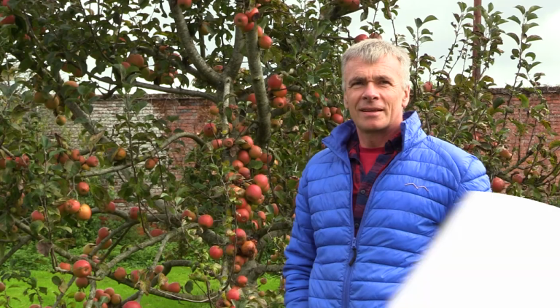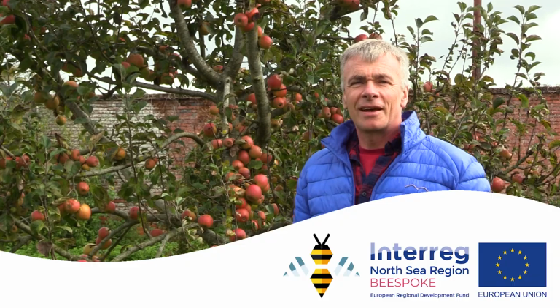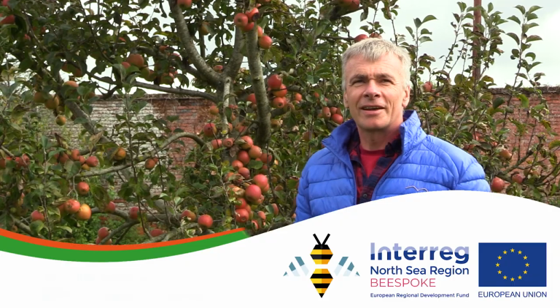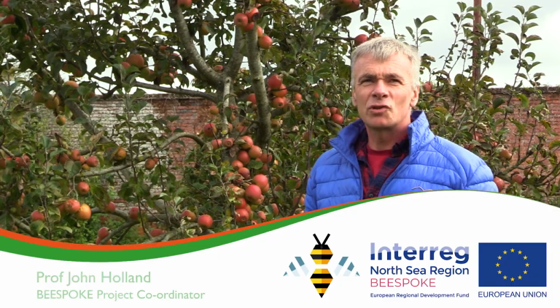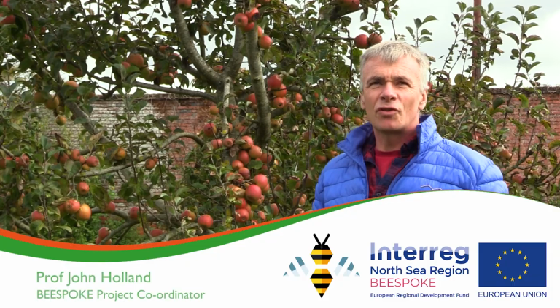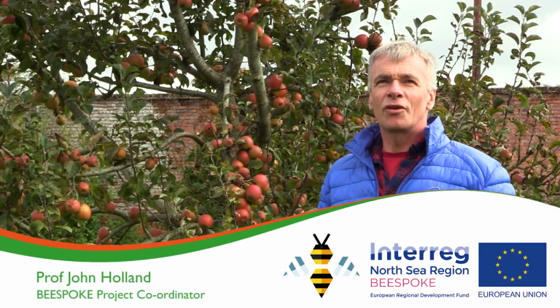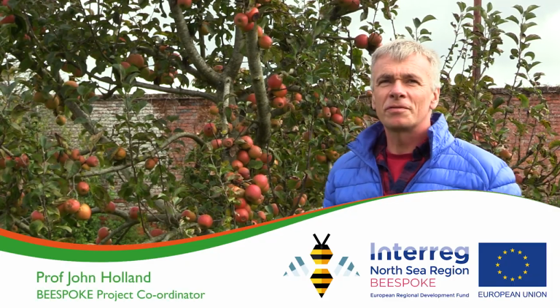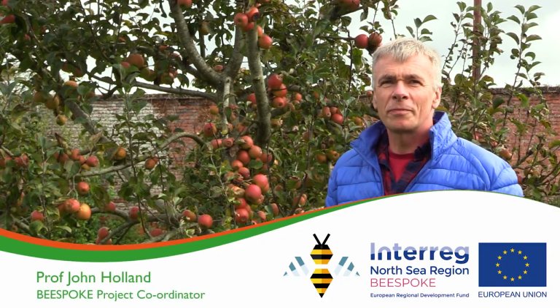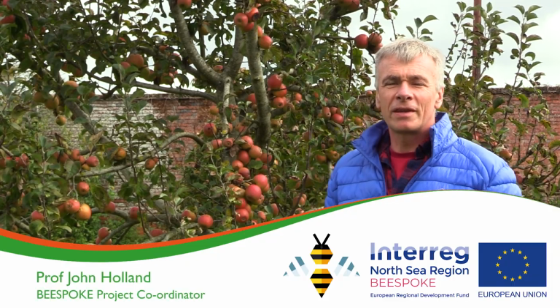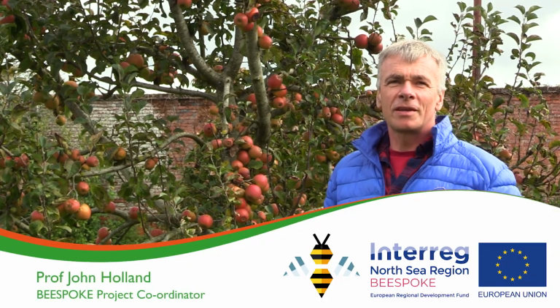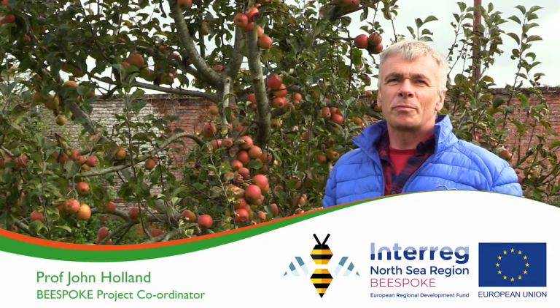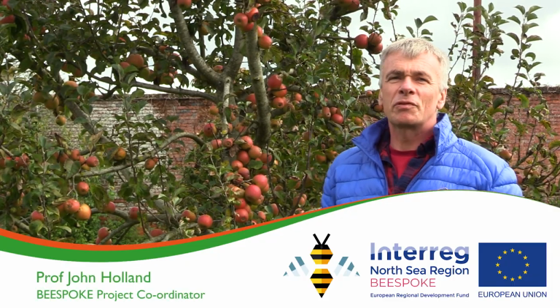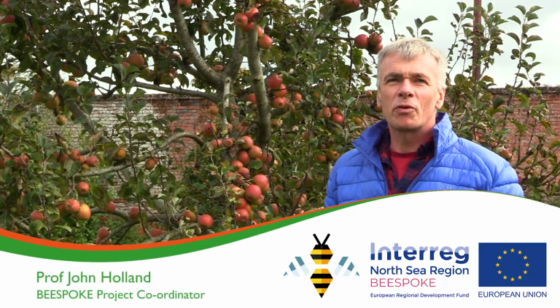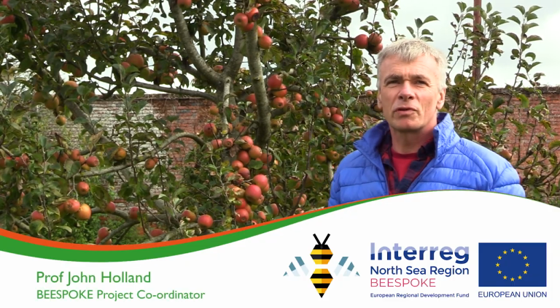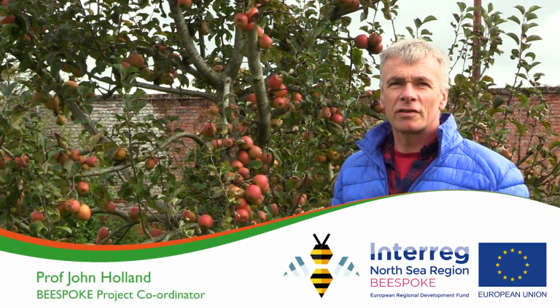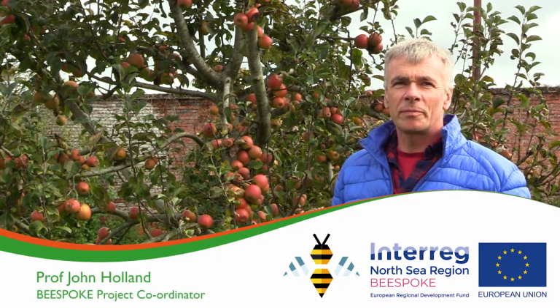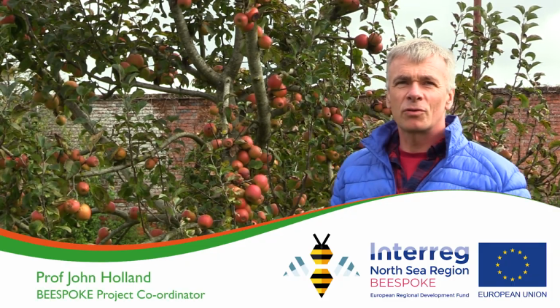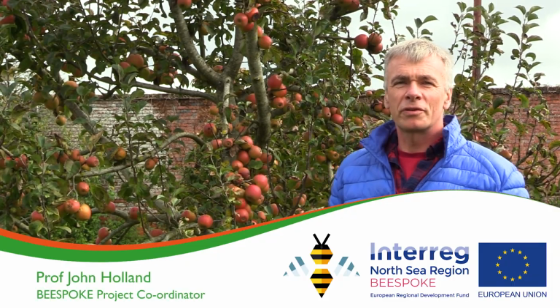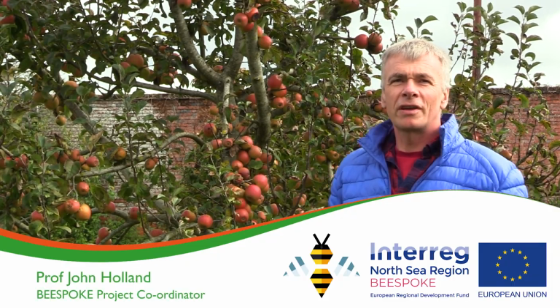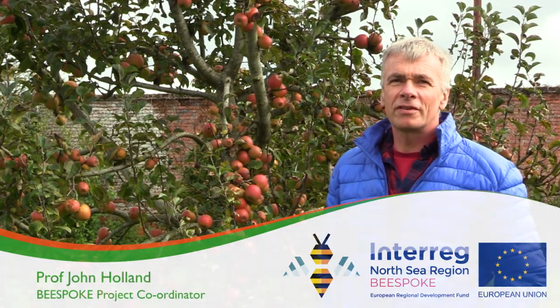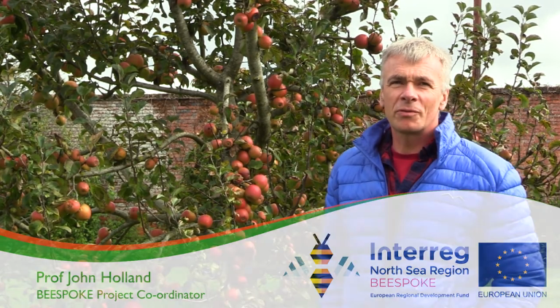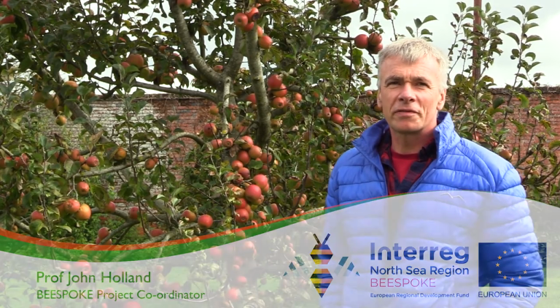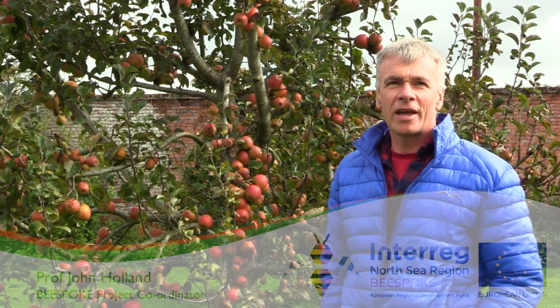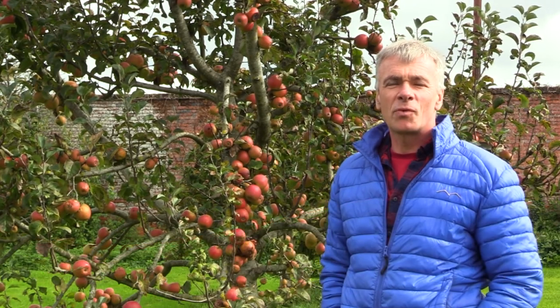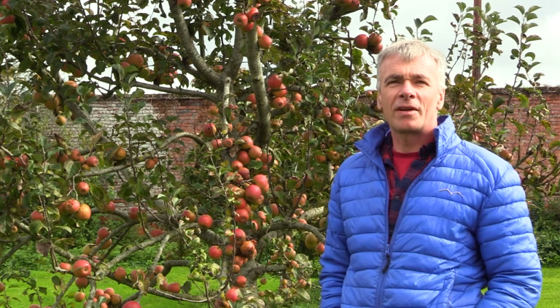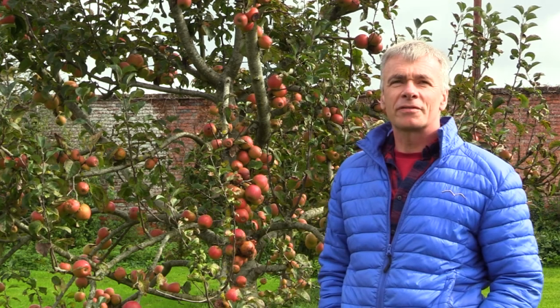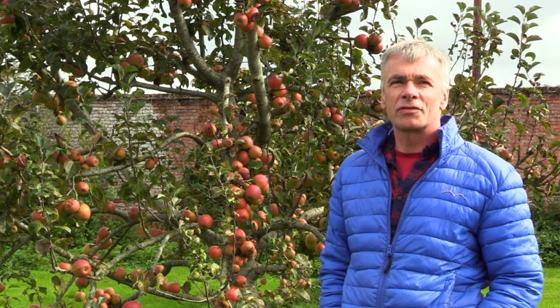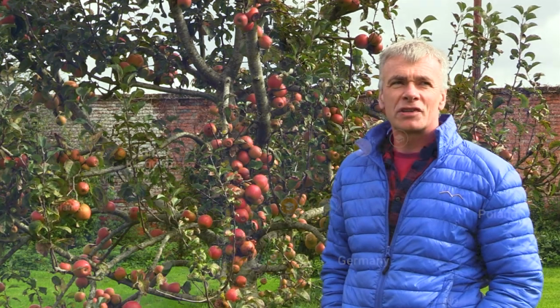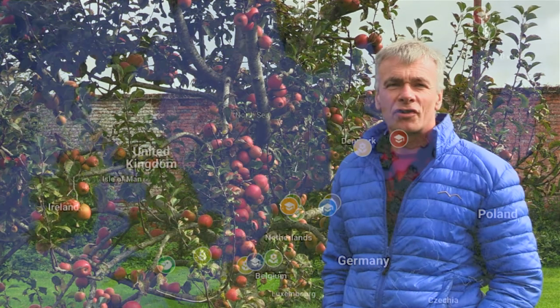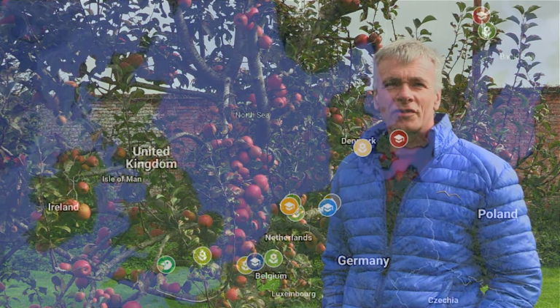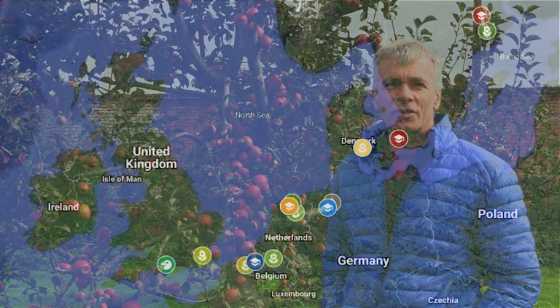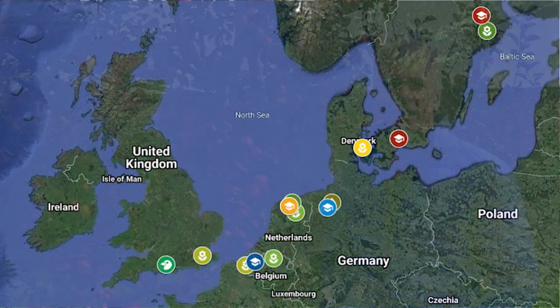Hi, I'm John Holland from the Bespoke Project. I'm the coordinator and I work for the Game and Wildlife Conservation Trust in the UK.